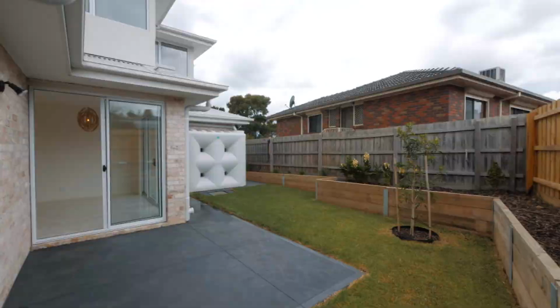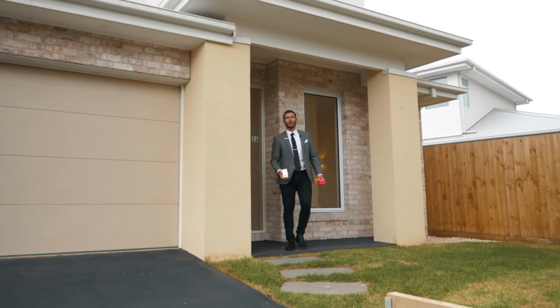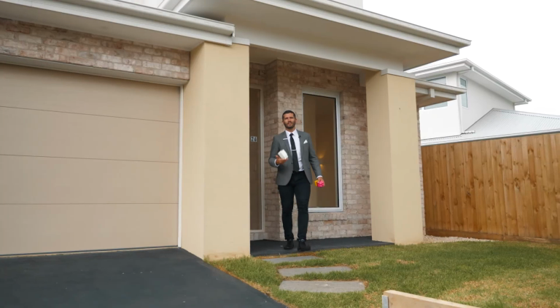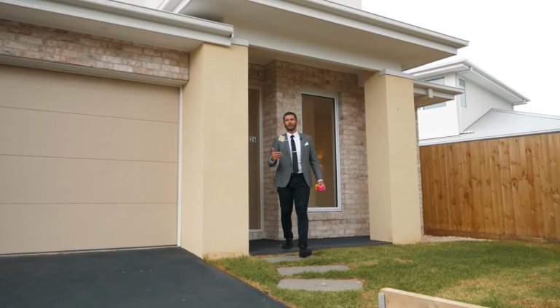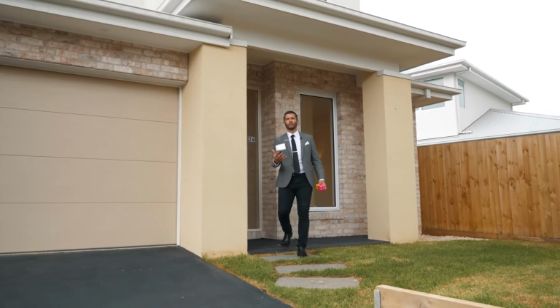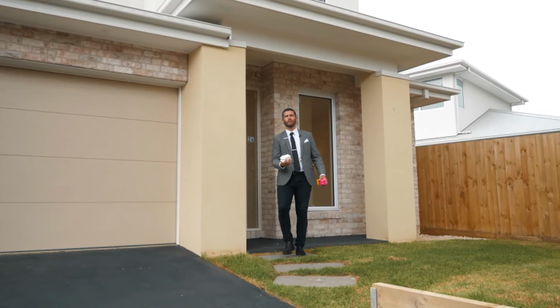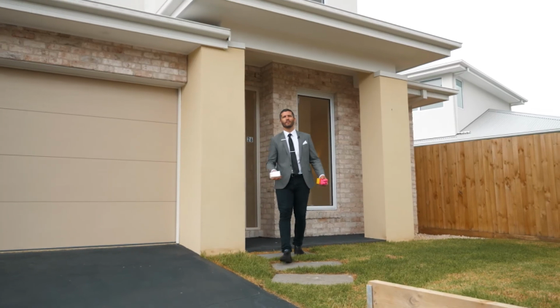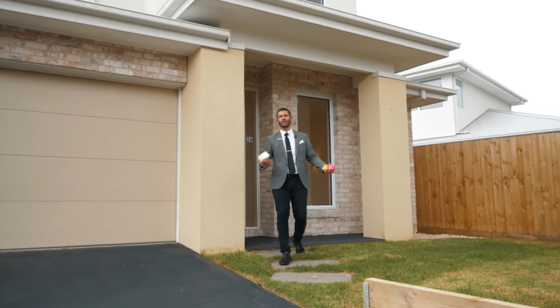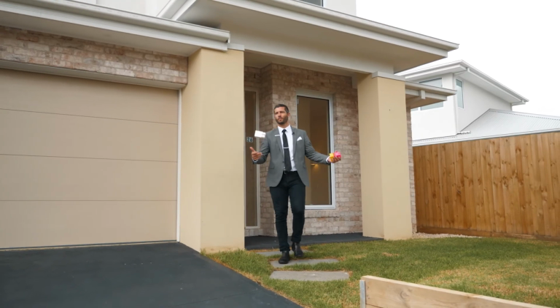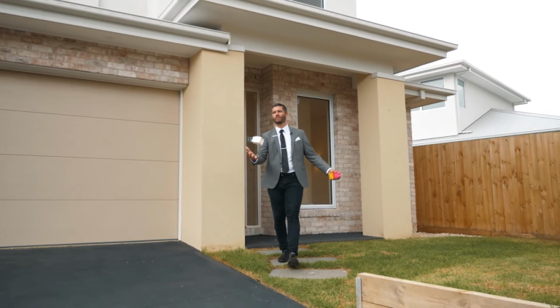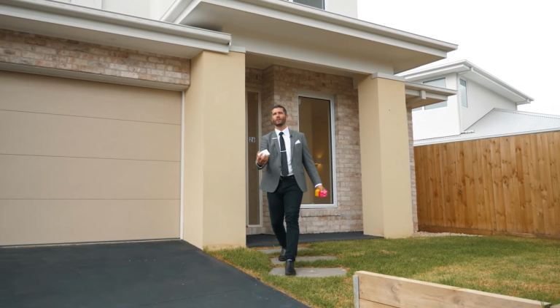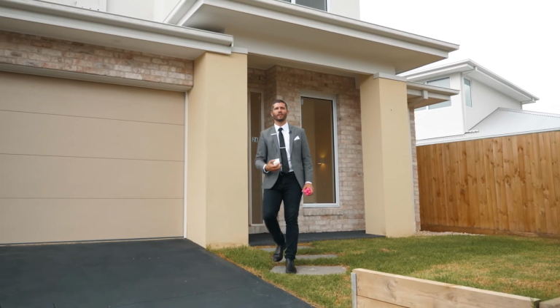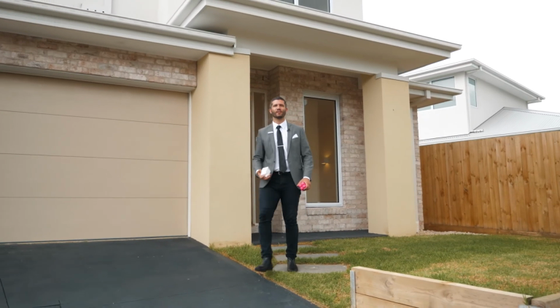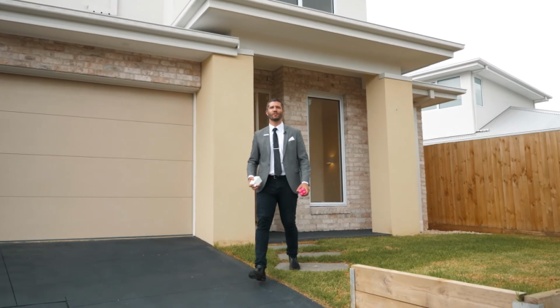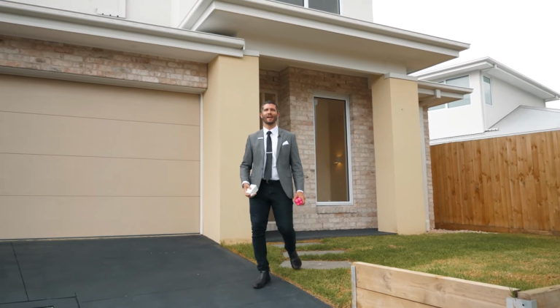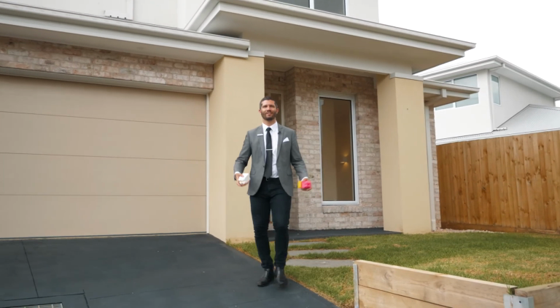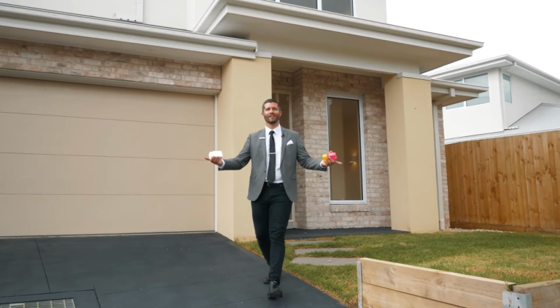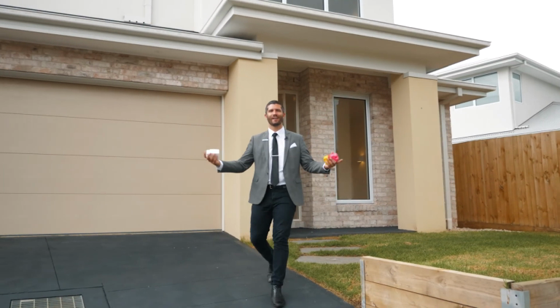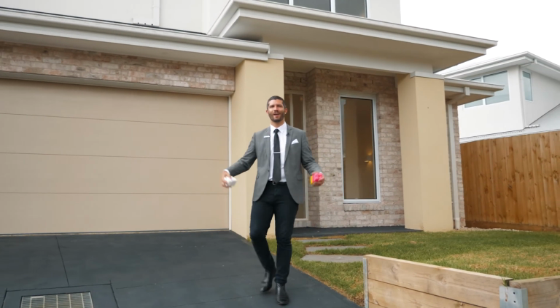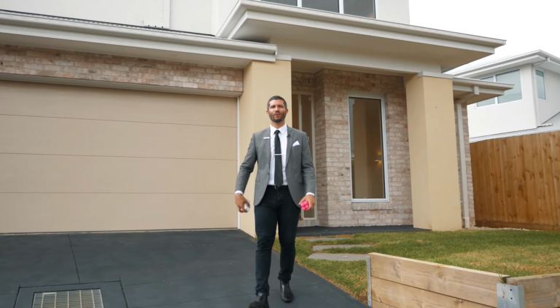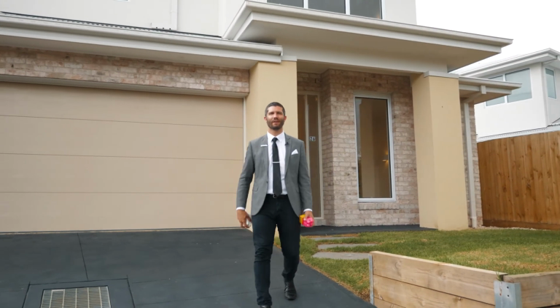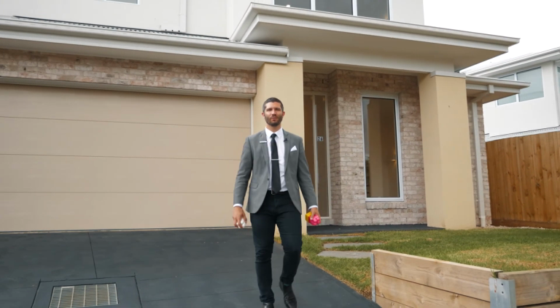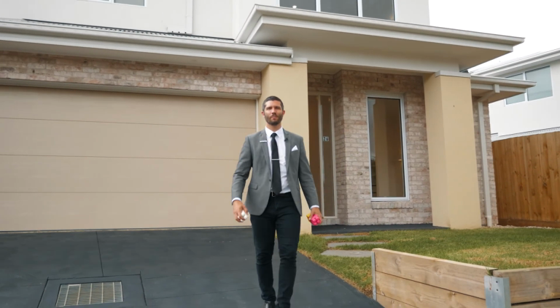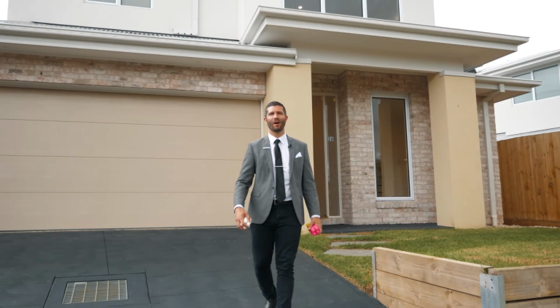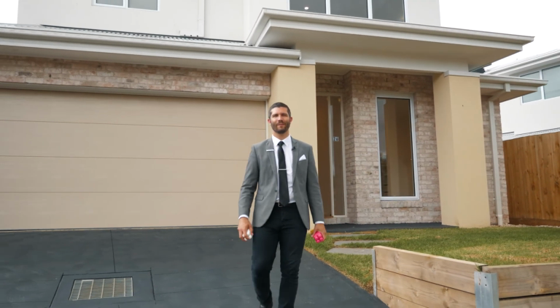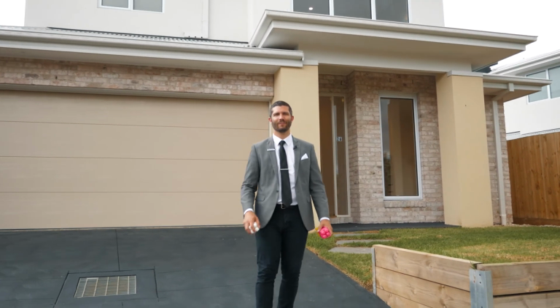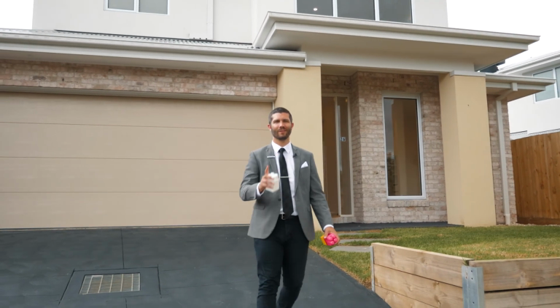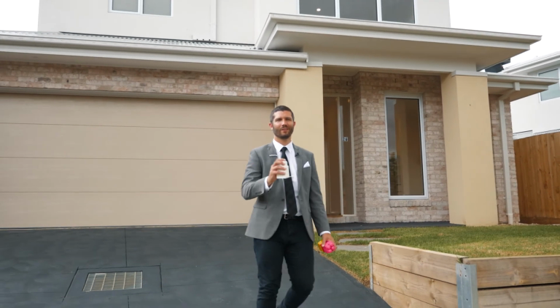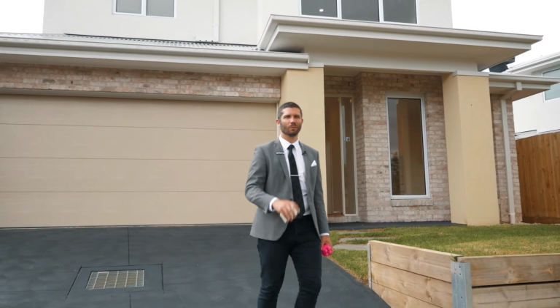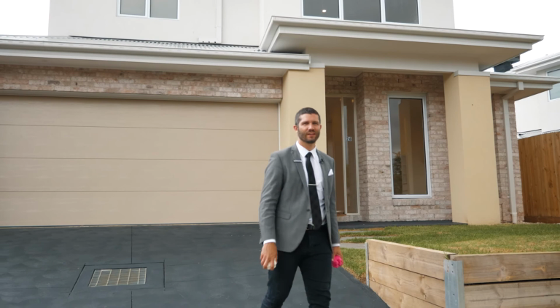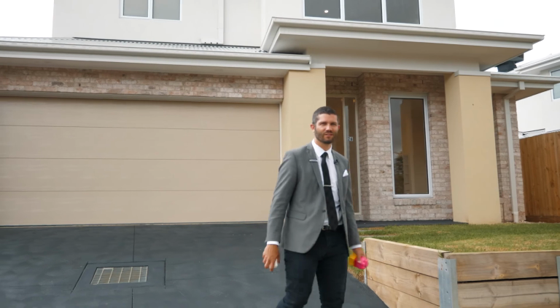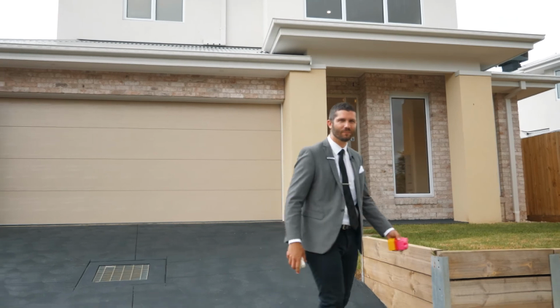Our sellers thought of everything you could possibly want in a new house. Now all you have to do is buy it — we'll see you soon.